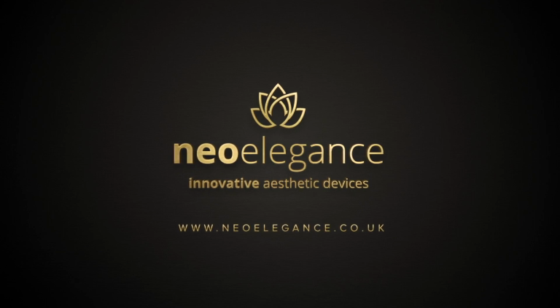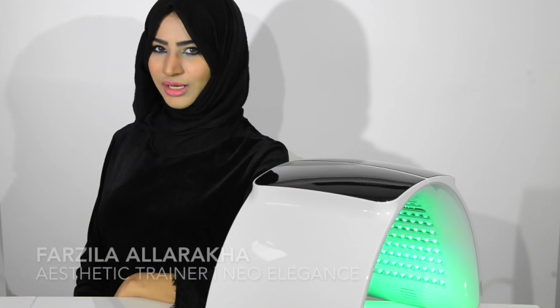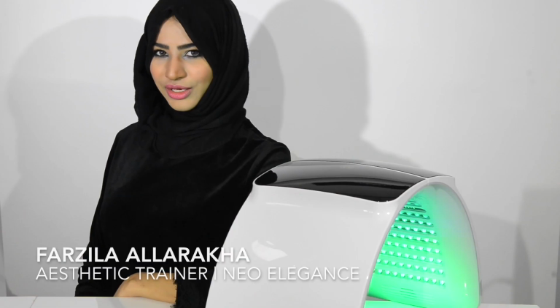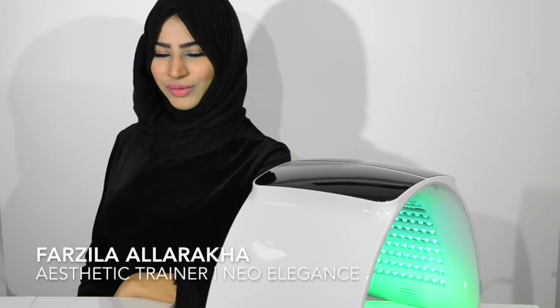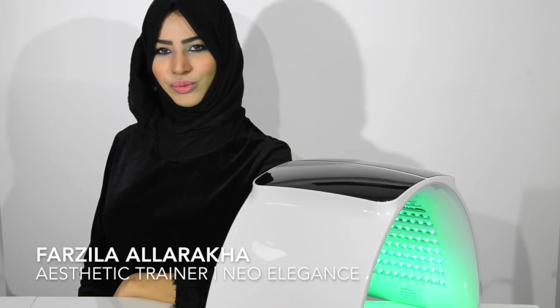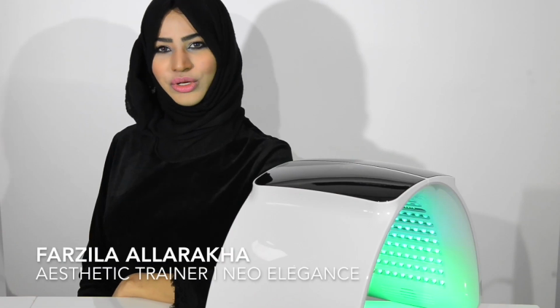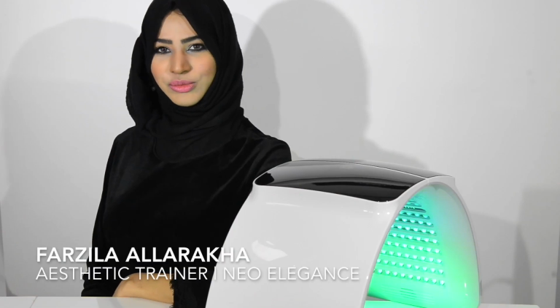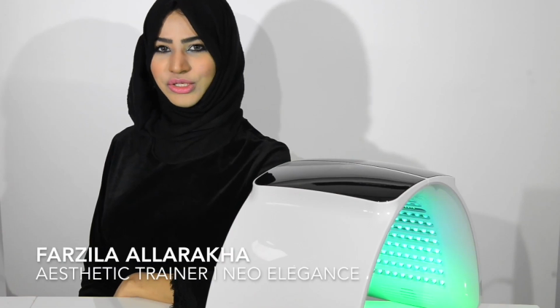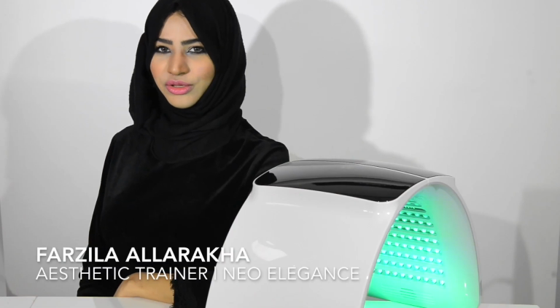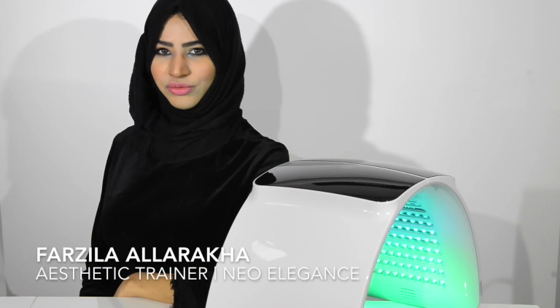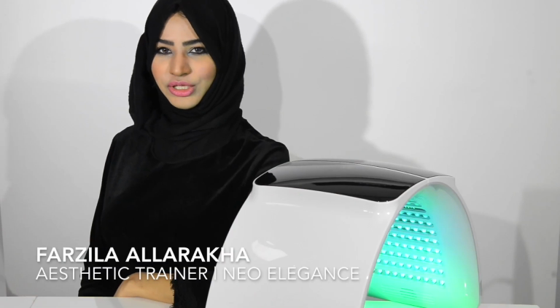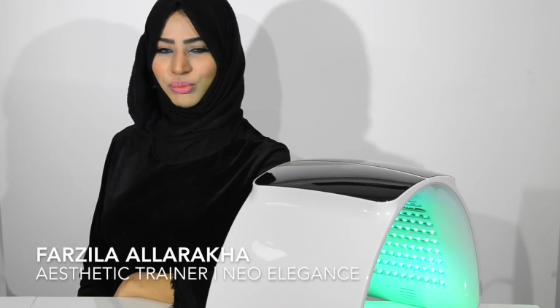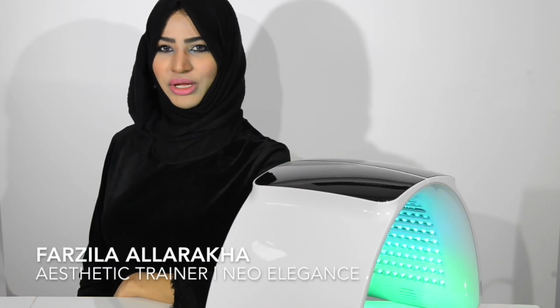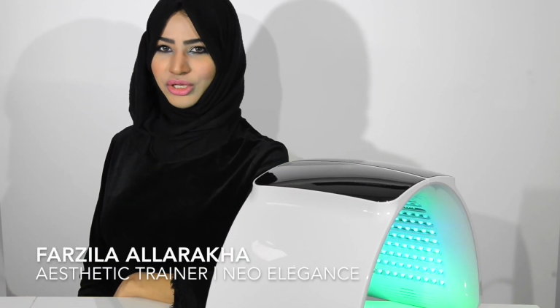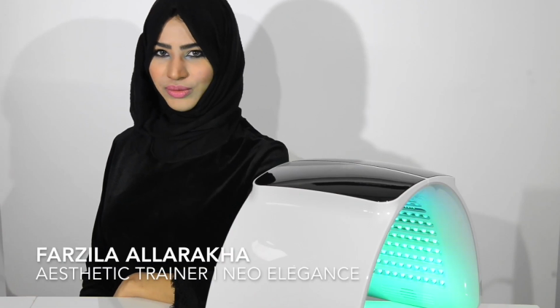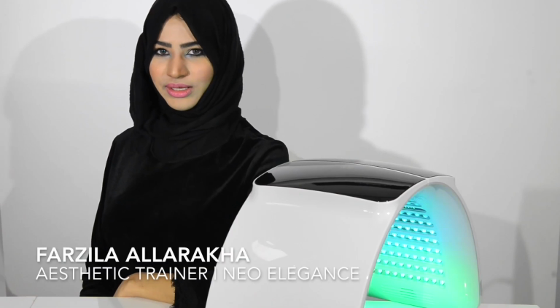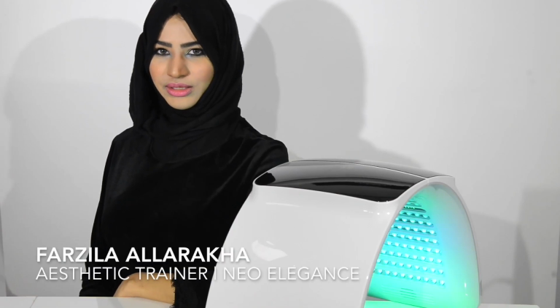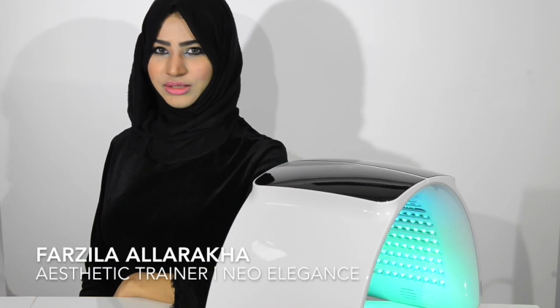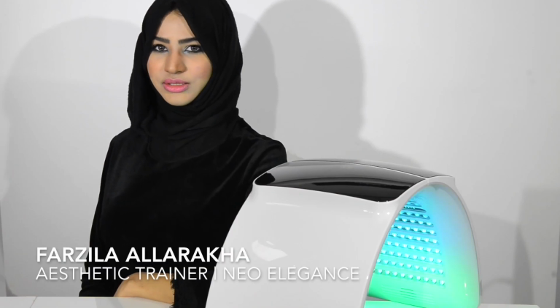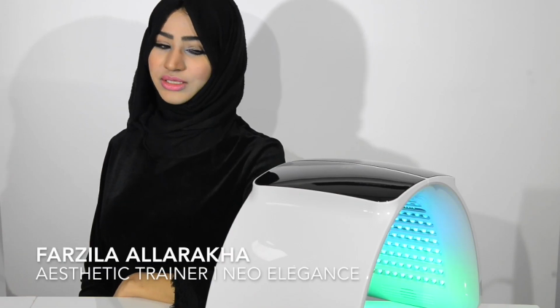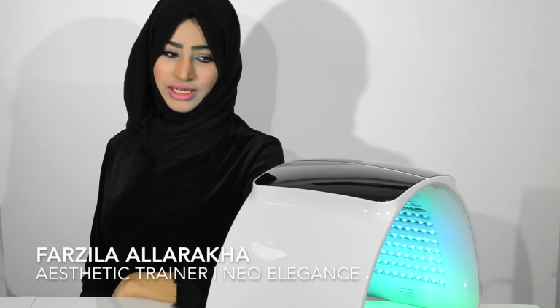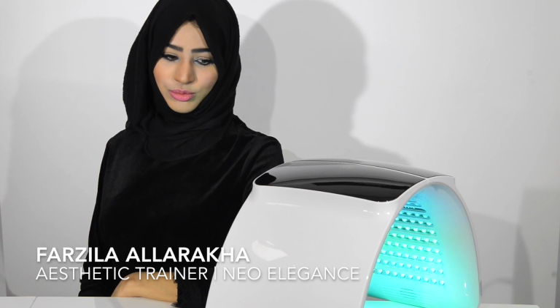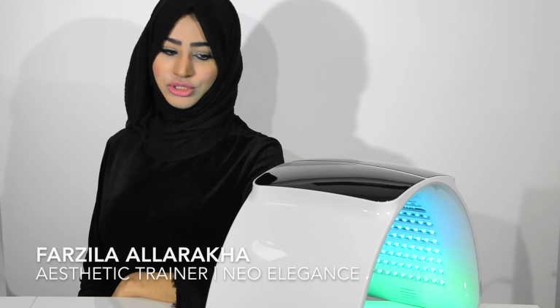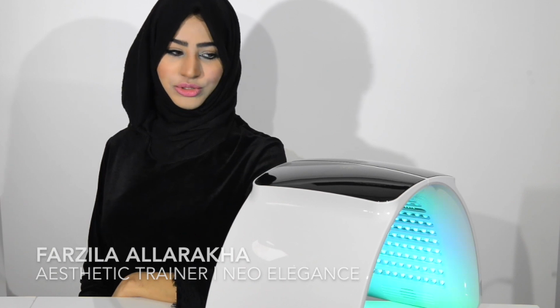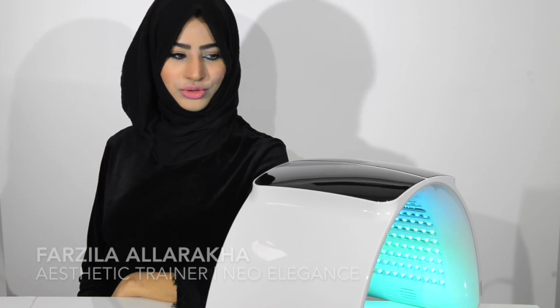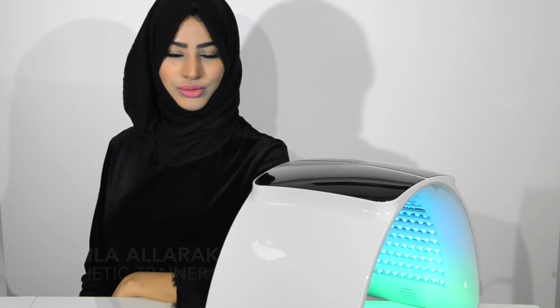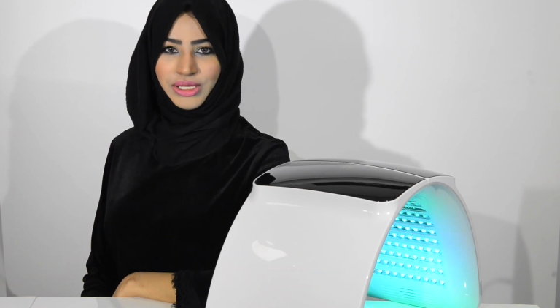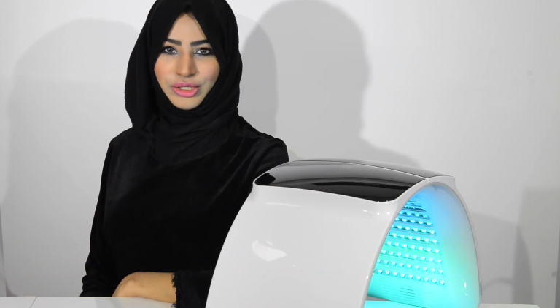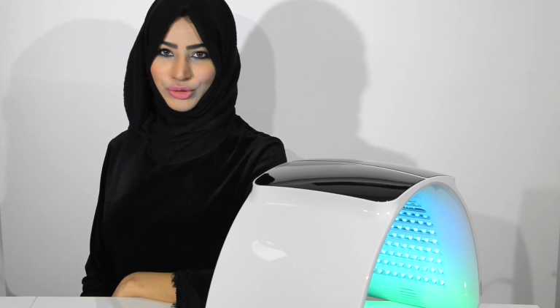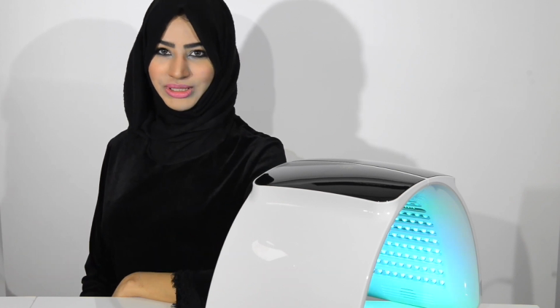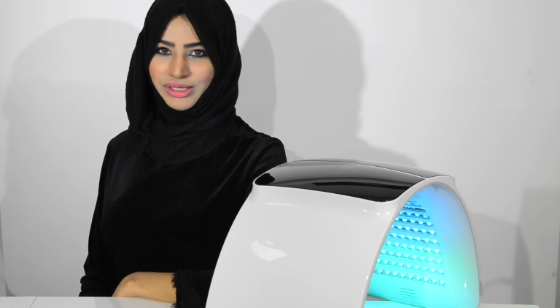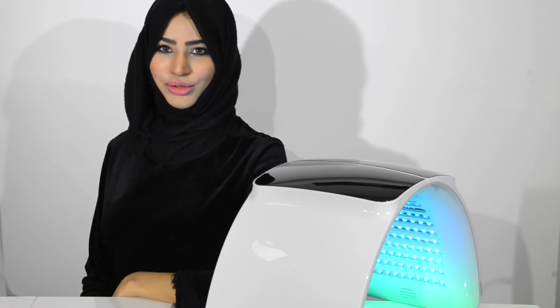Hello and welcome to another video by NeoElegance. Today I'm going to be talking about the Lumineo.